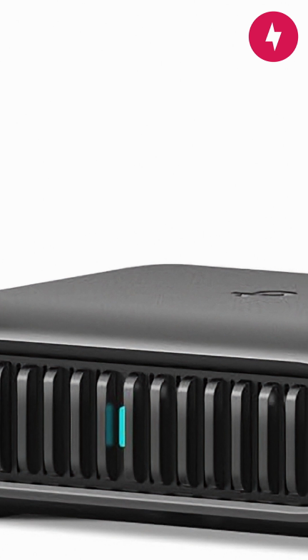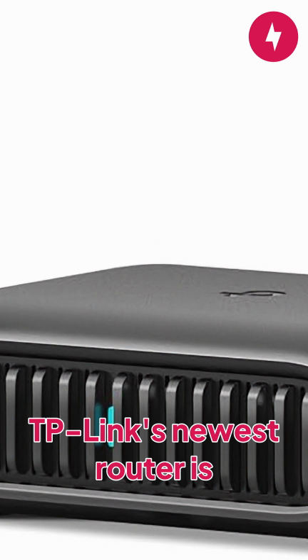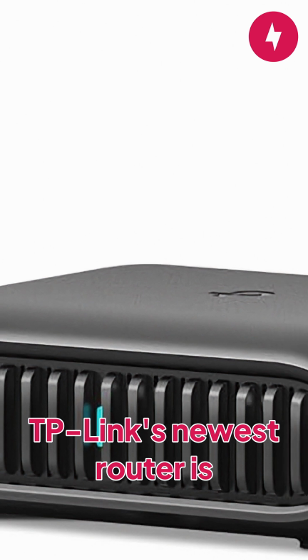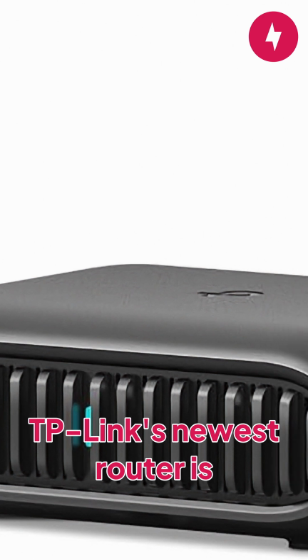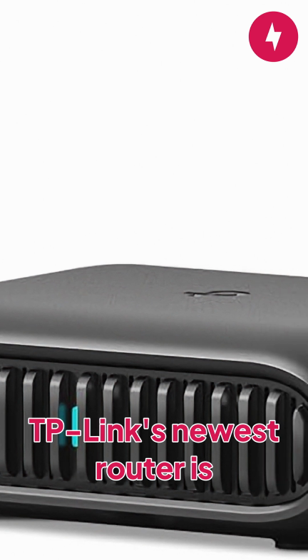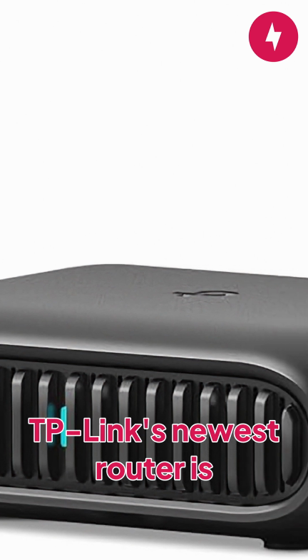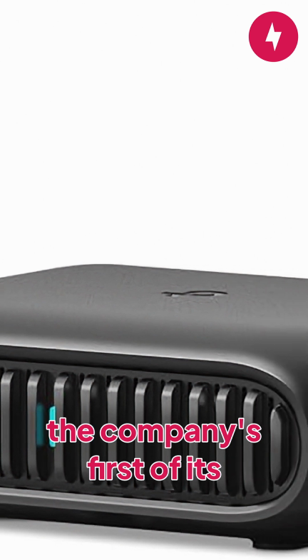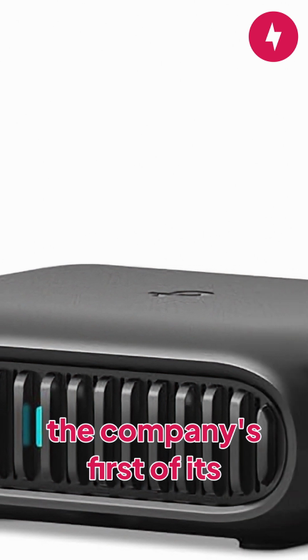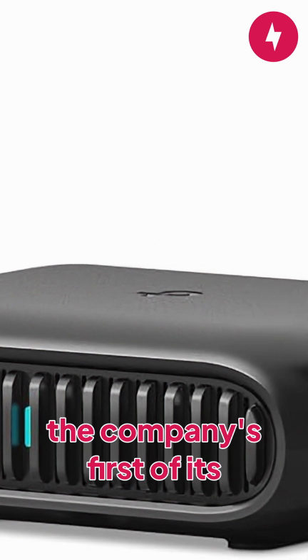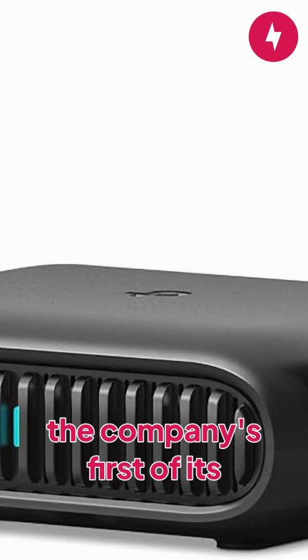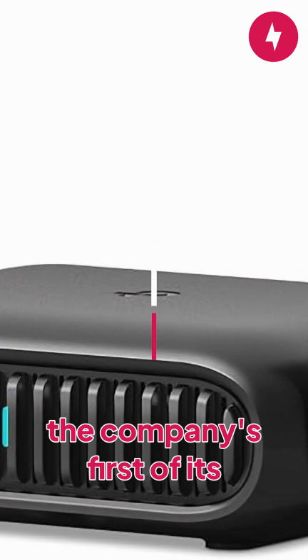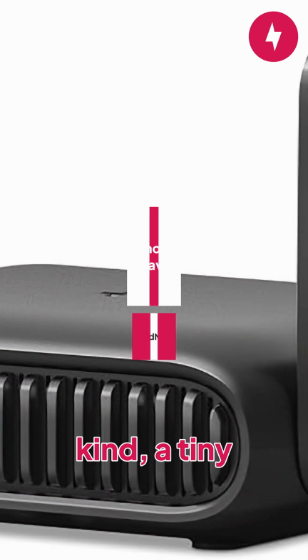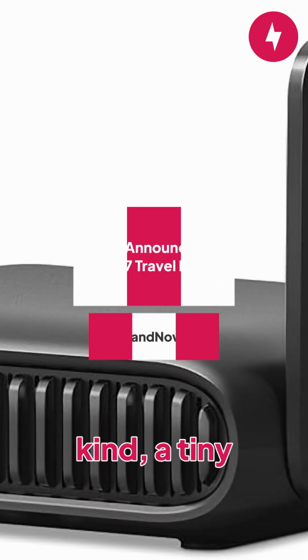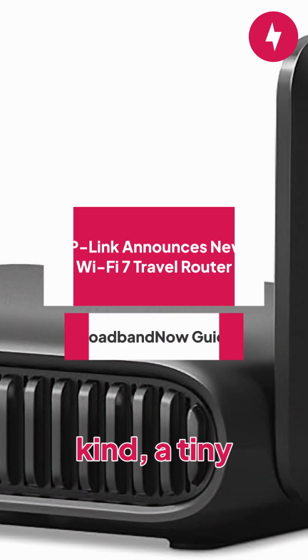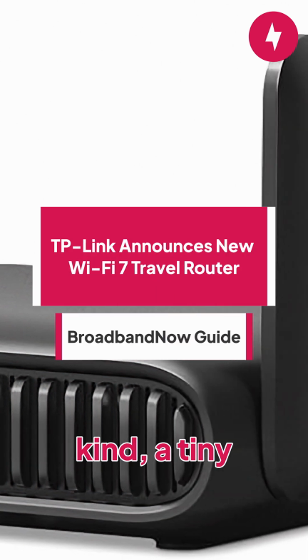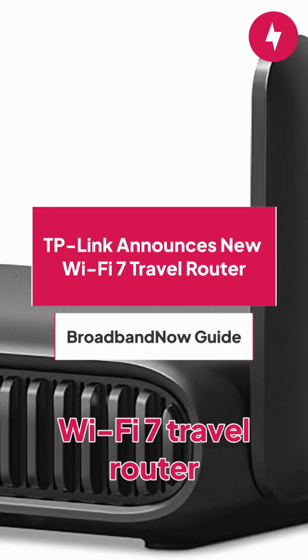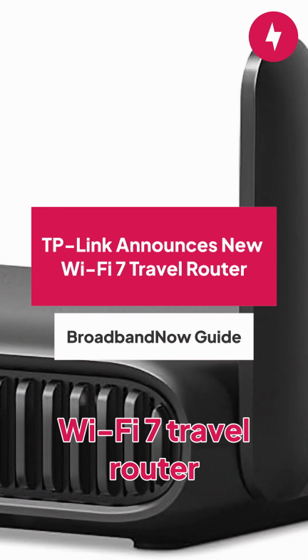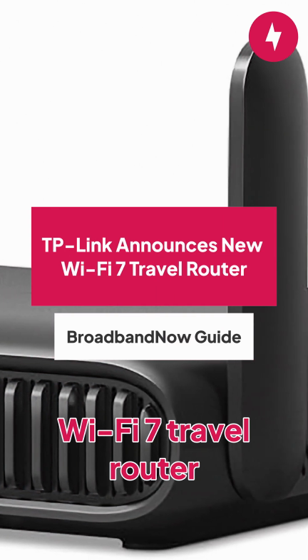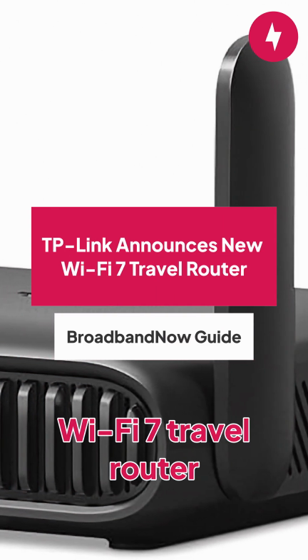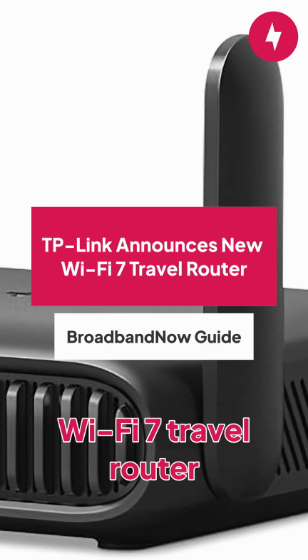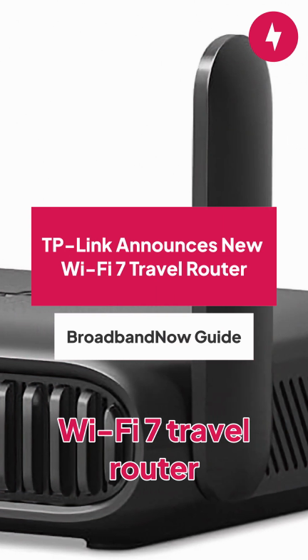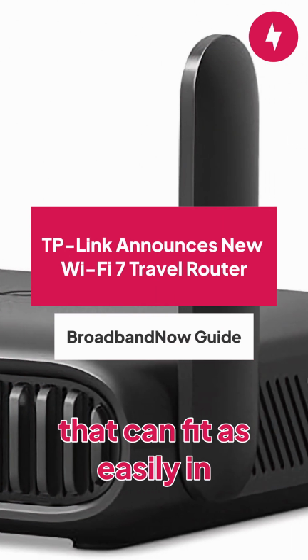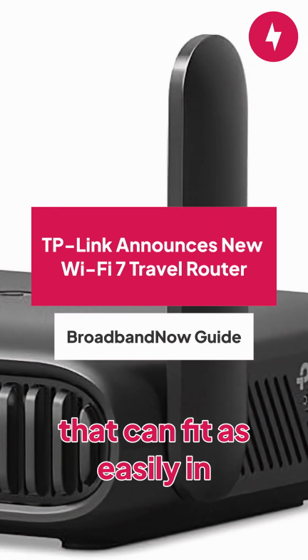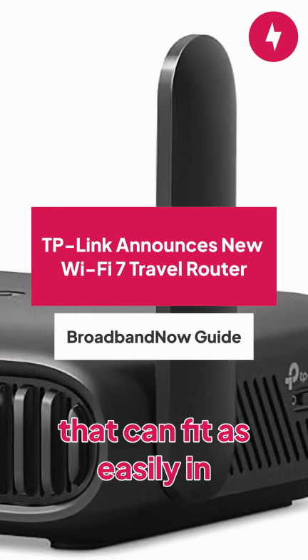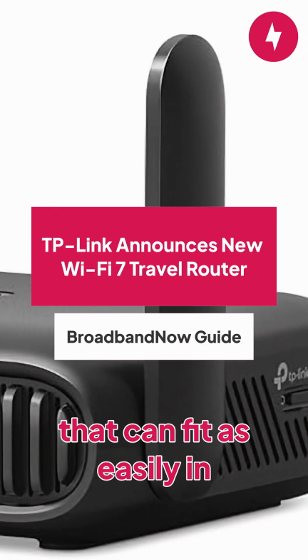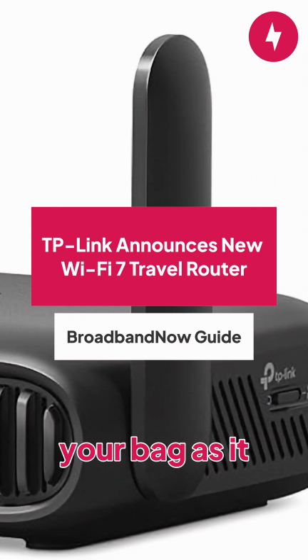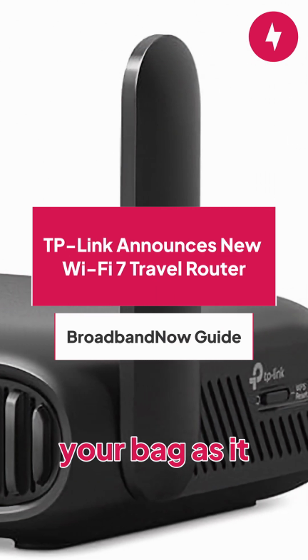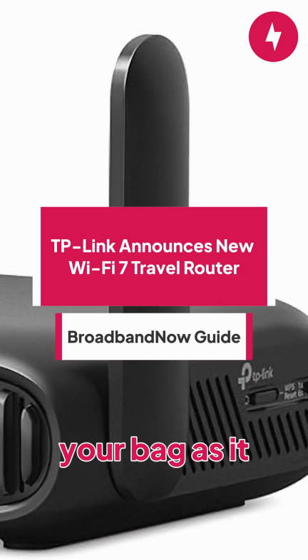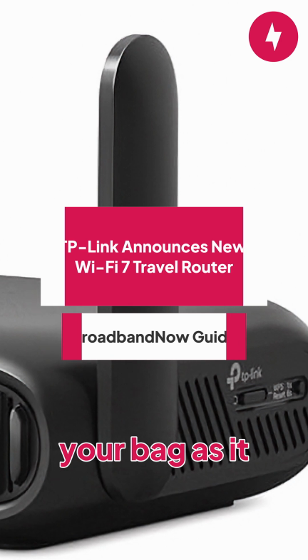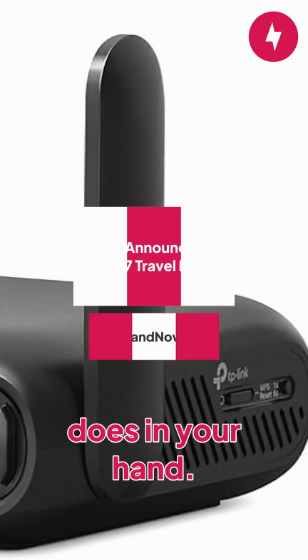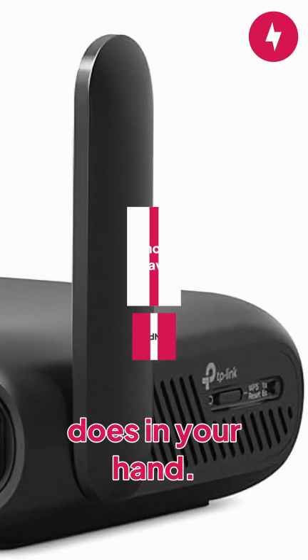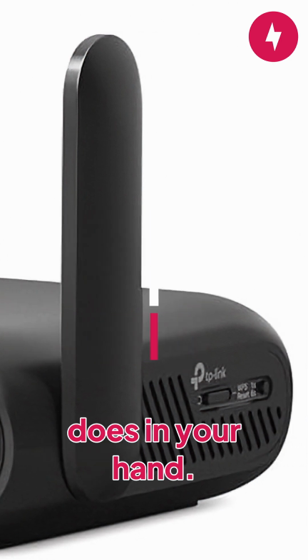TP-Link's newest router is the company's first of its kind — a tiny Wi-Fi 7 travel router that can fit as easily in your bag as it does in your hand.